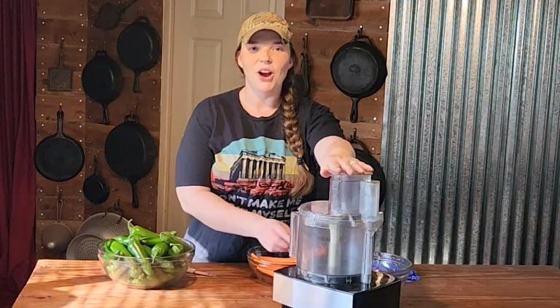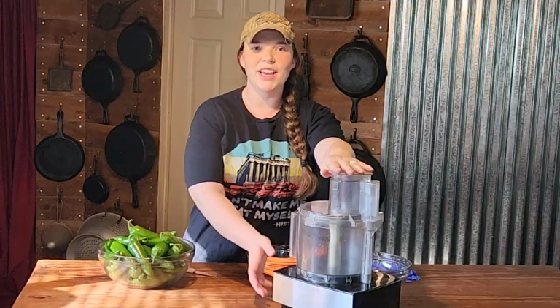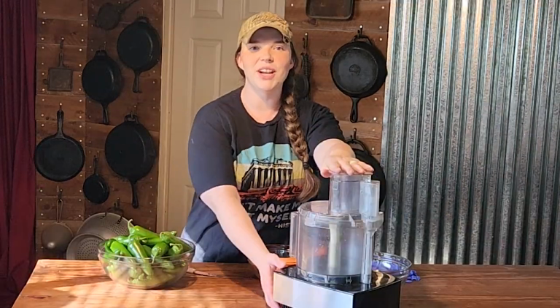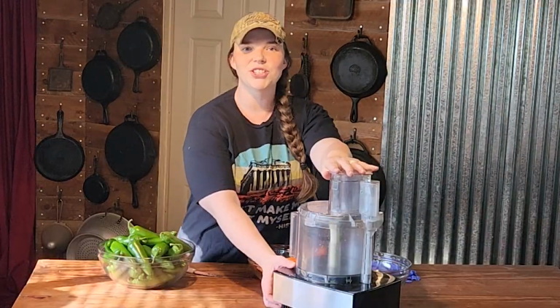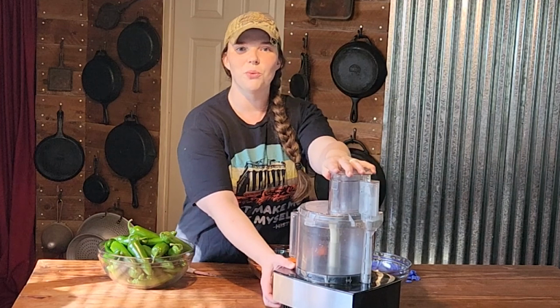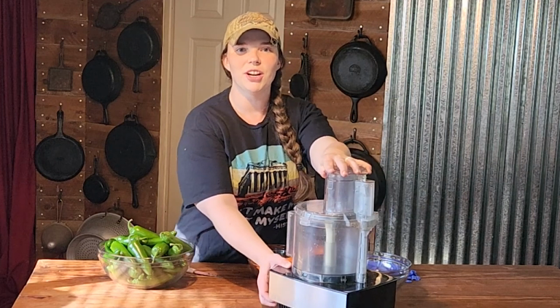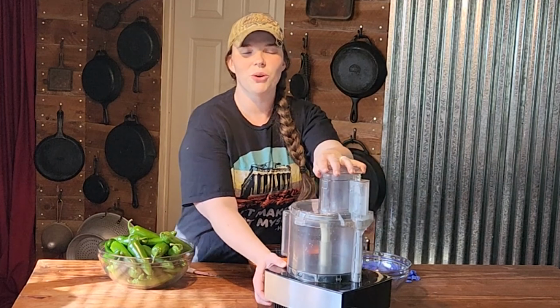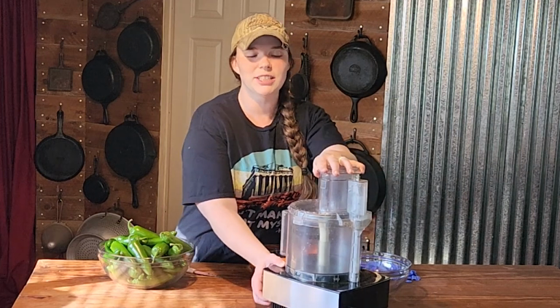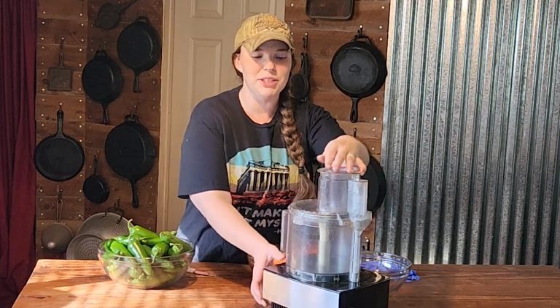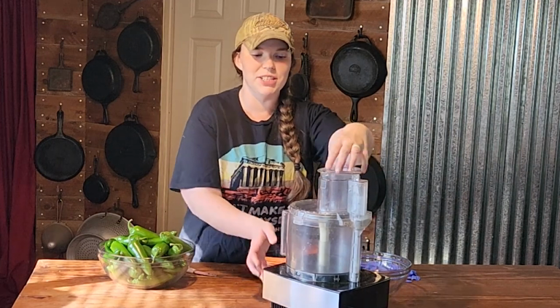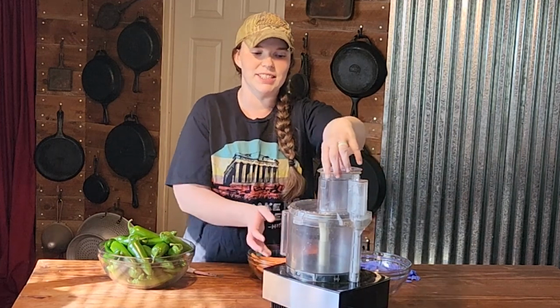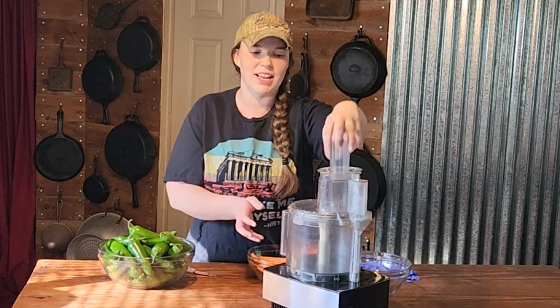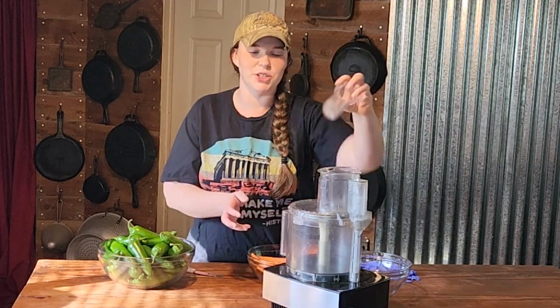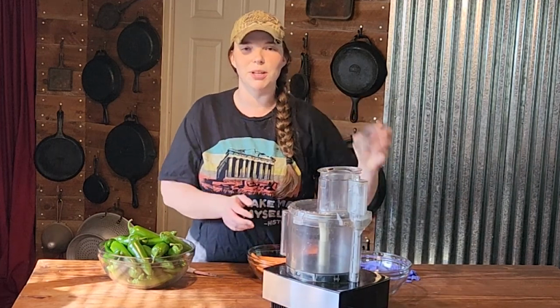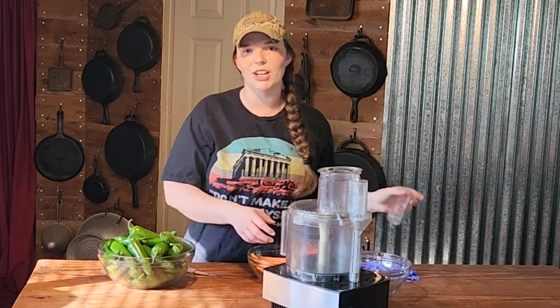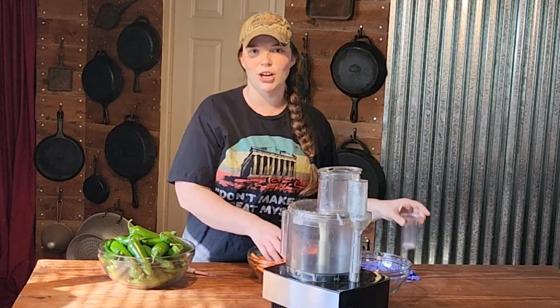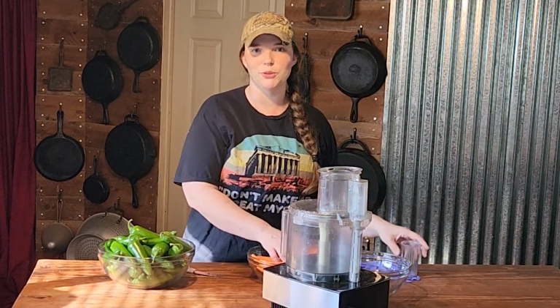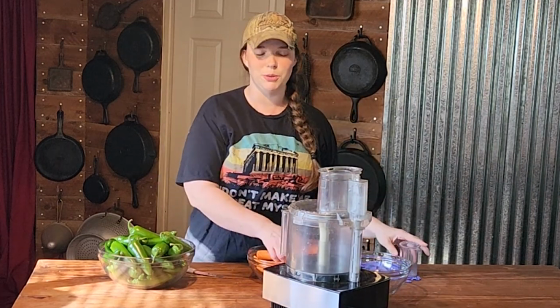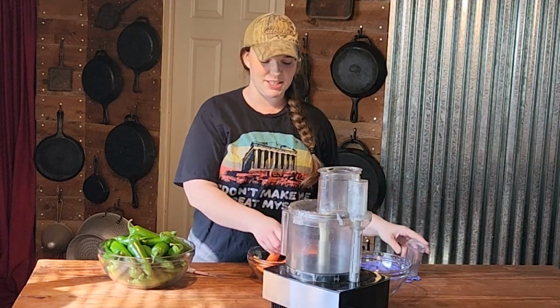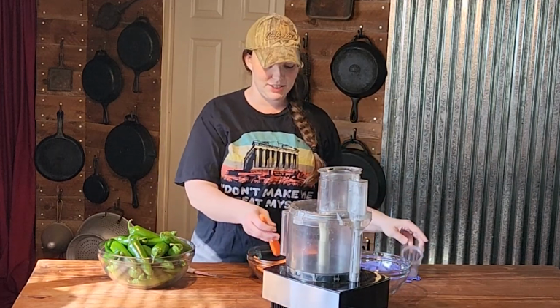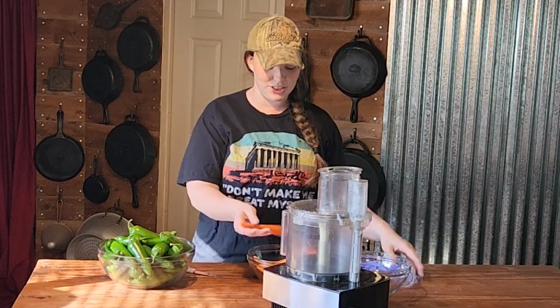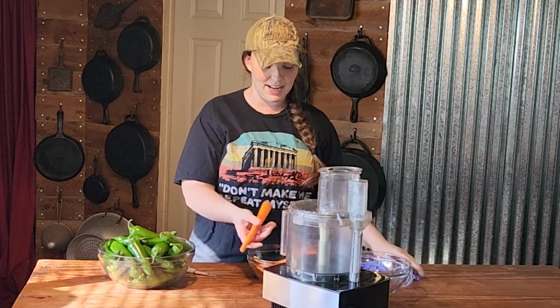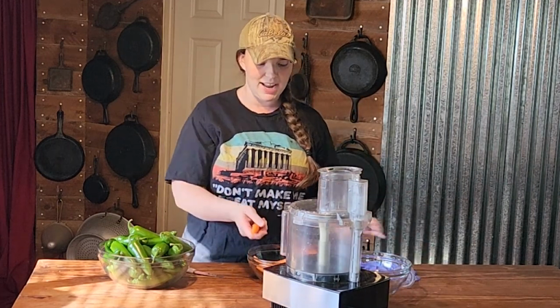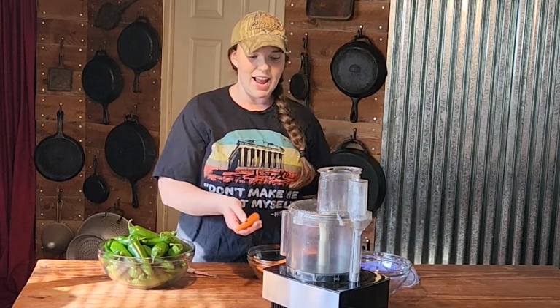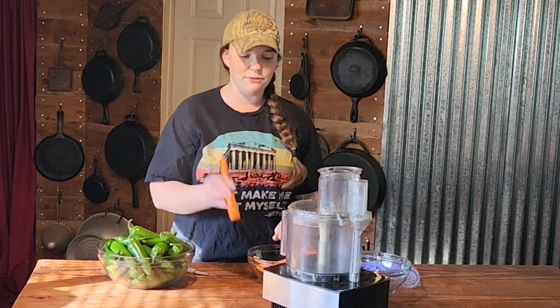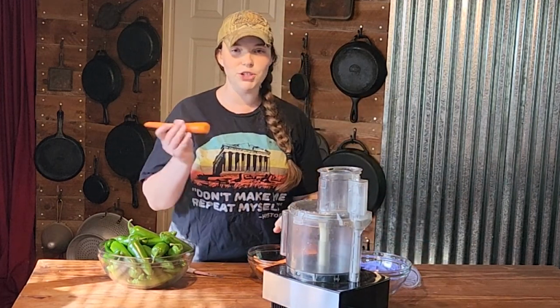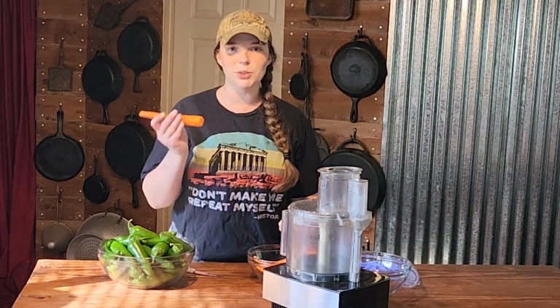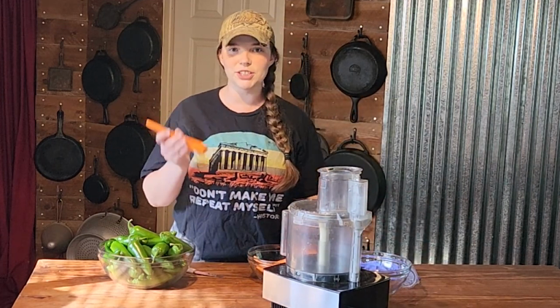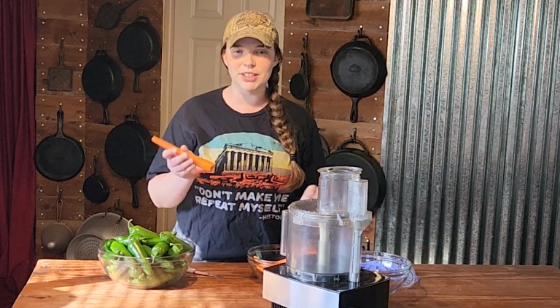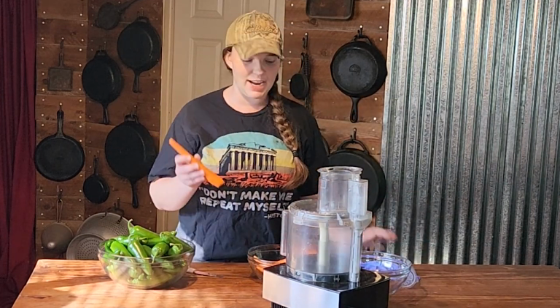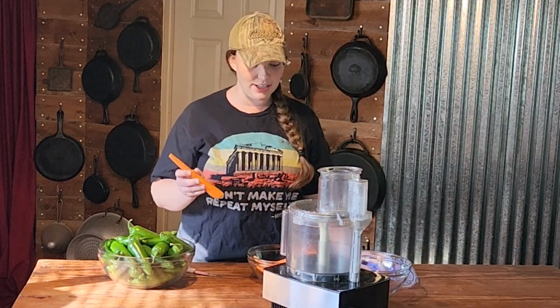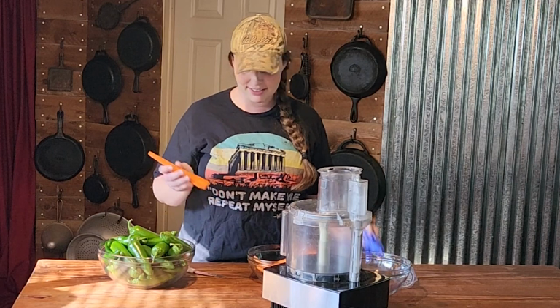We are going to be using the slicer blade on our food processor today, and first we're going to do the carrots.